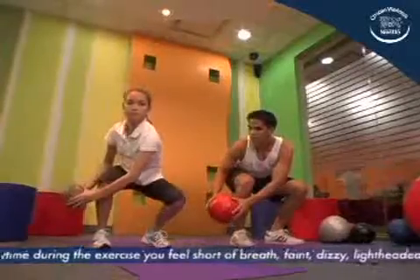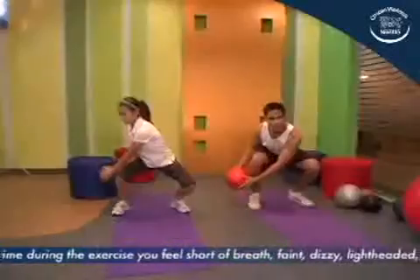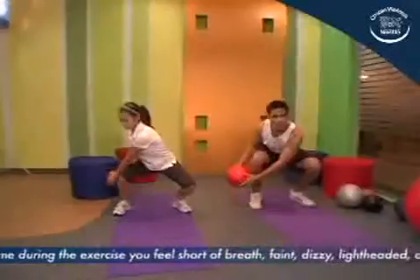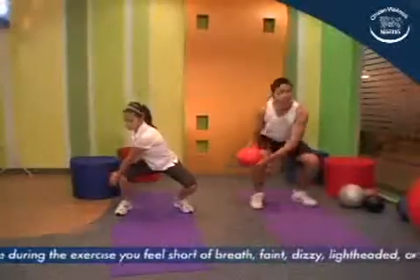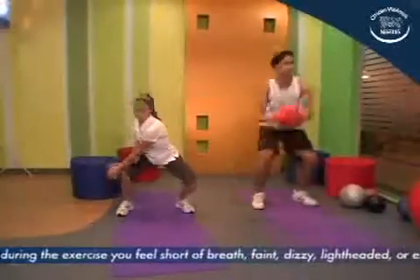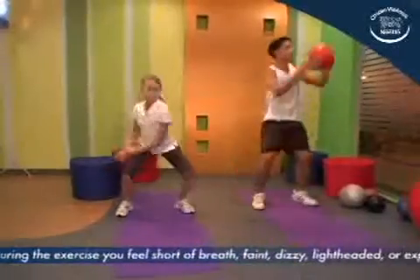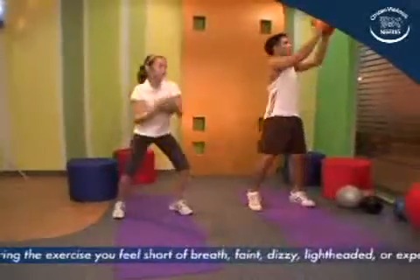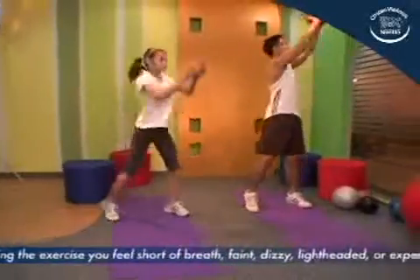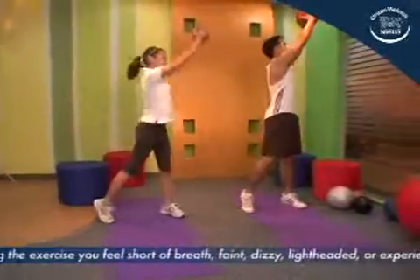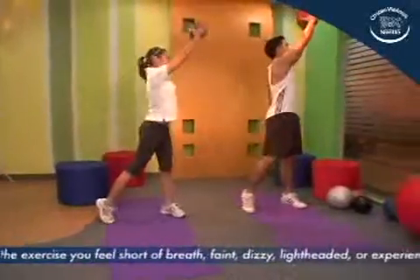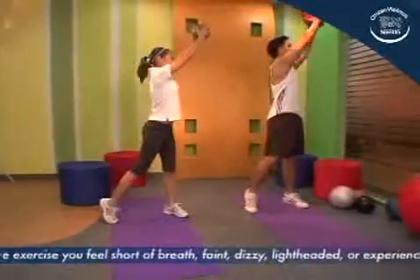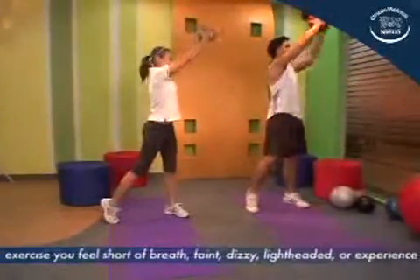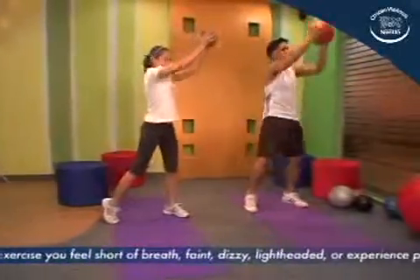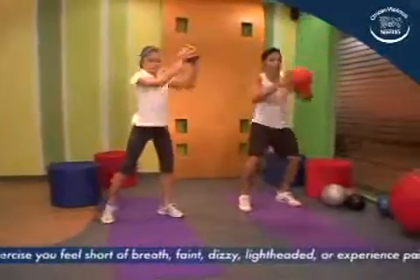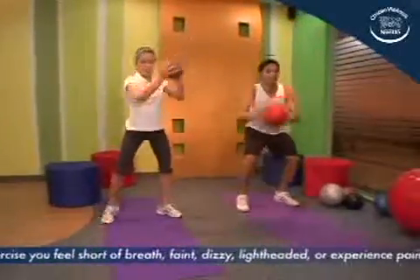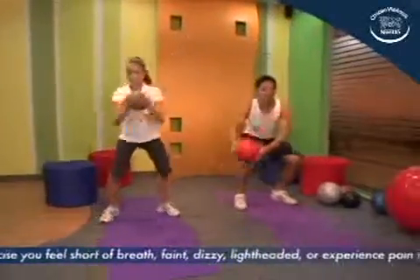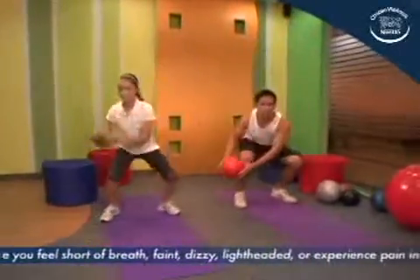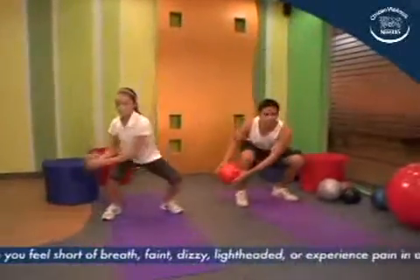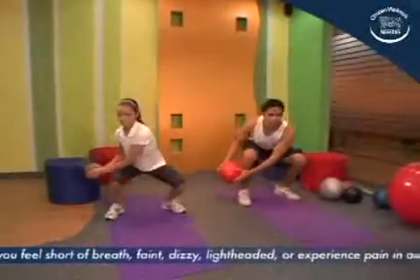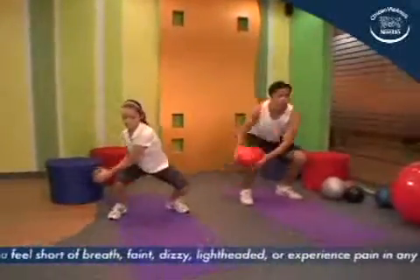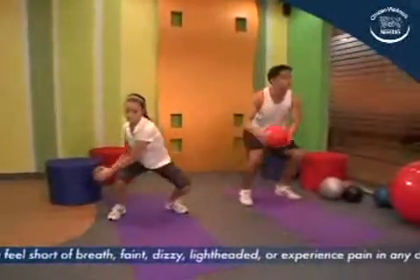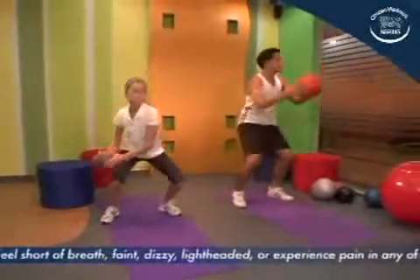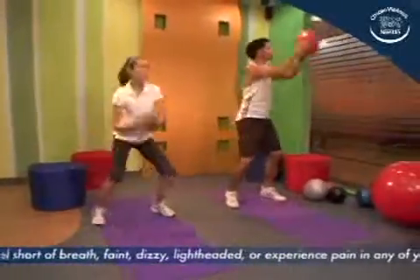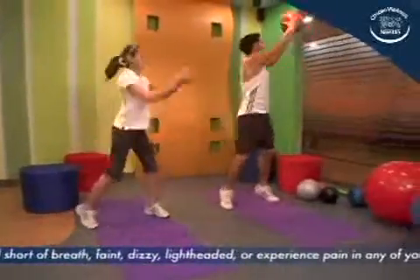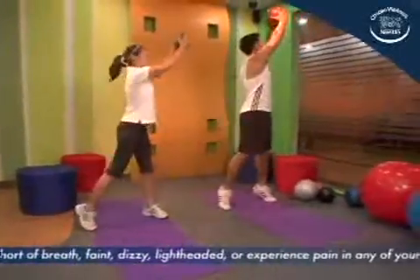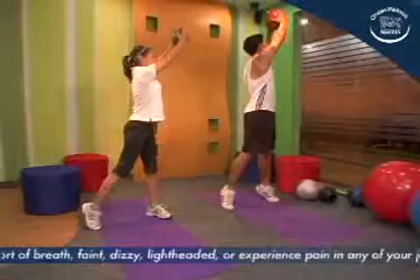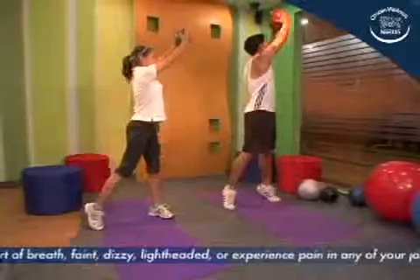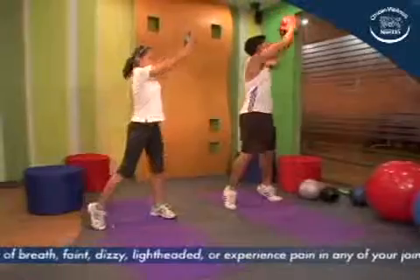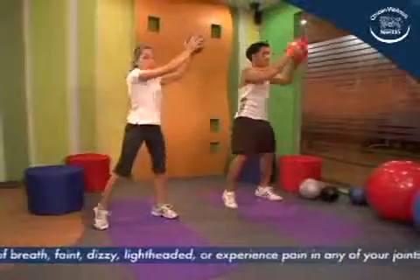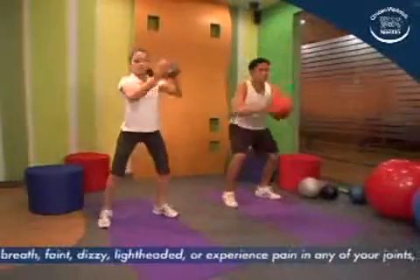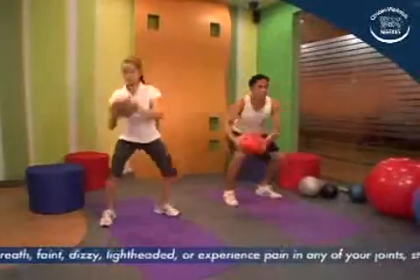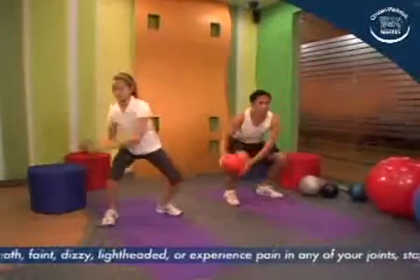Do this eight times. Do both sides for two to three sets each.